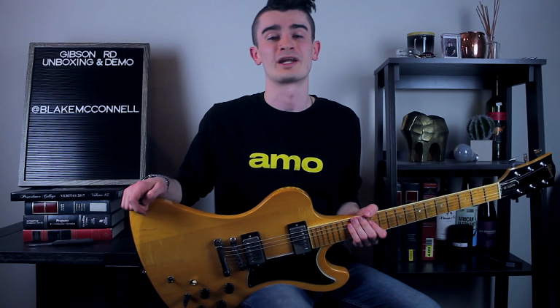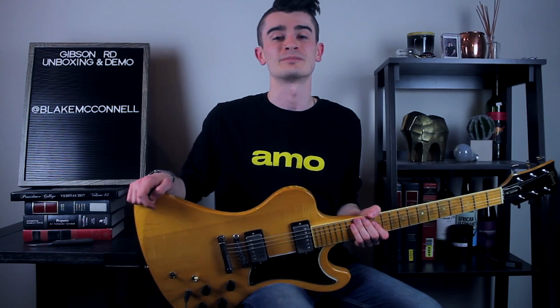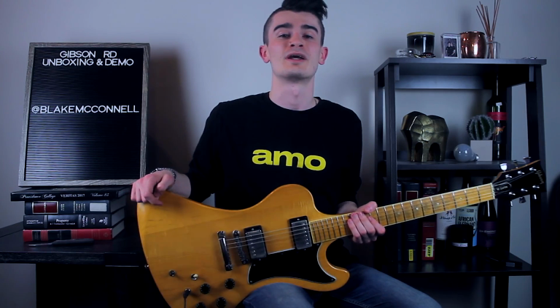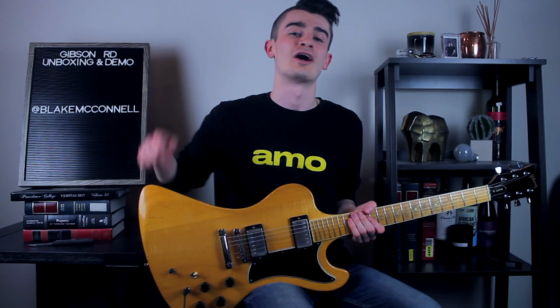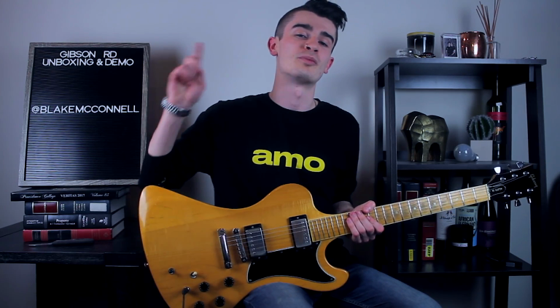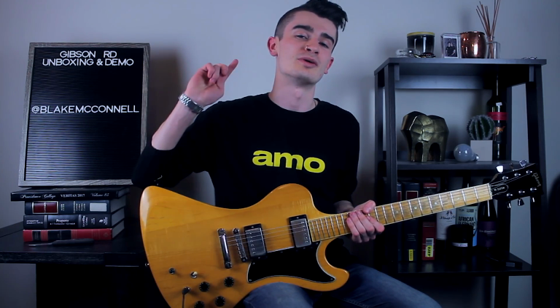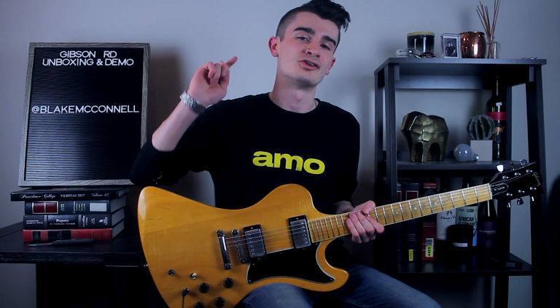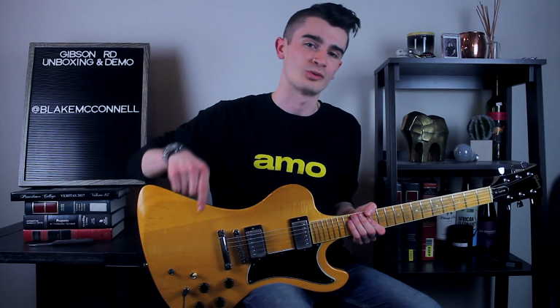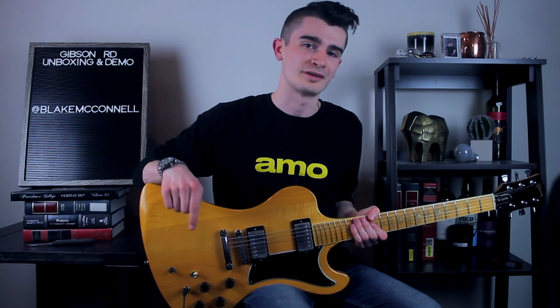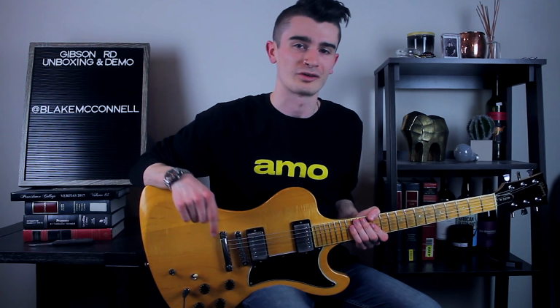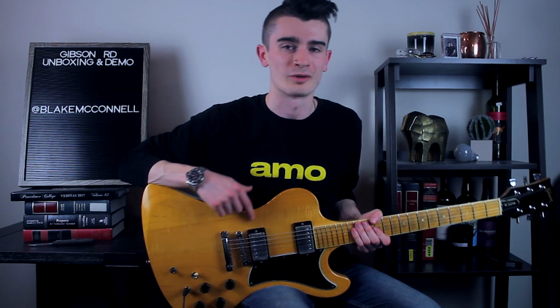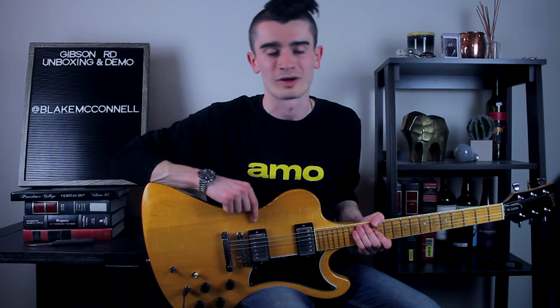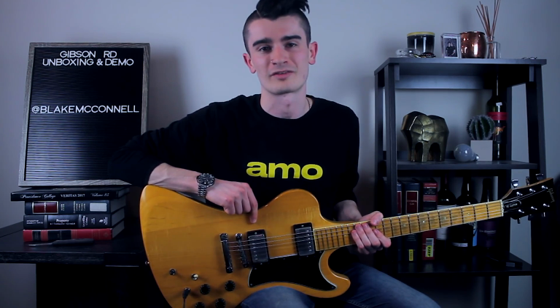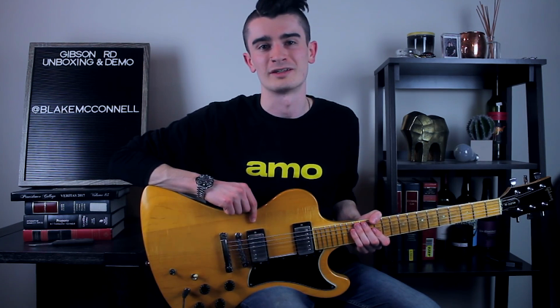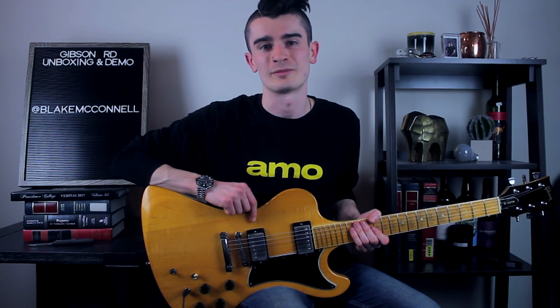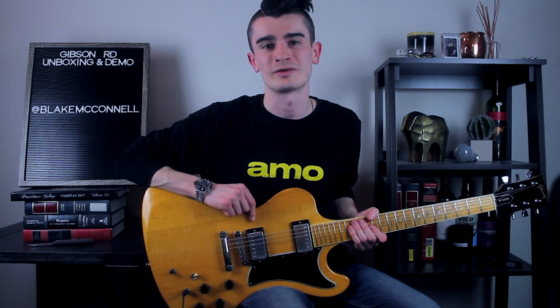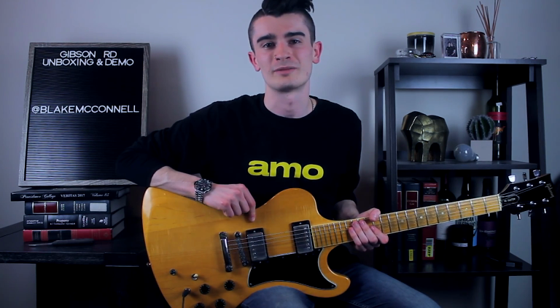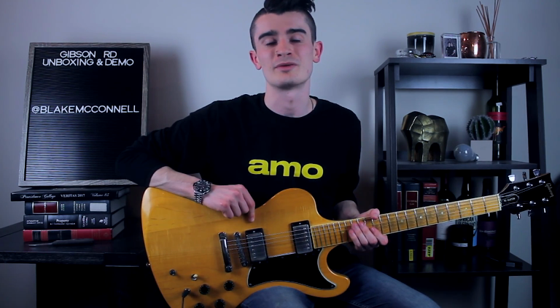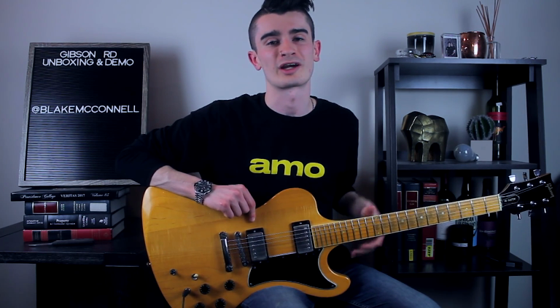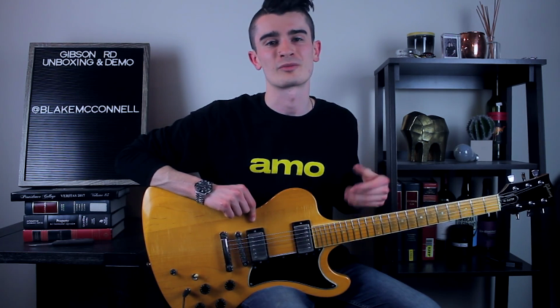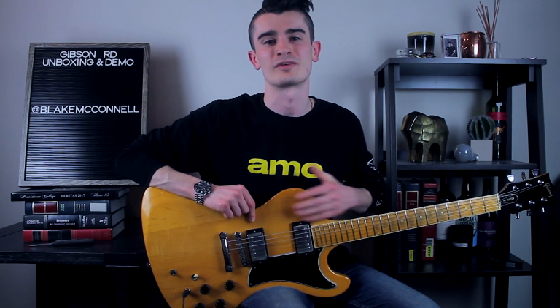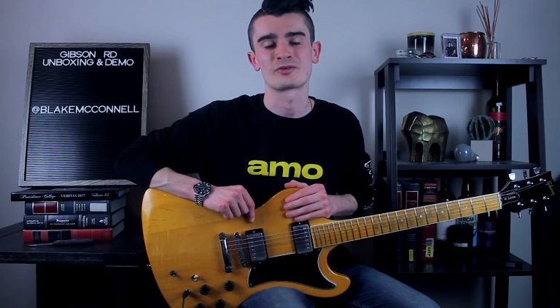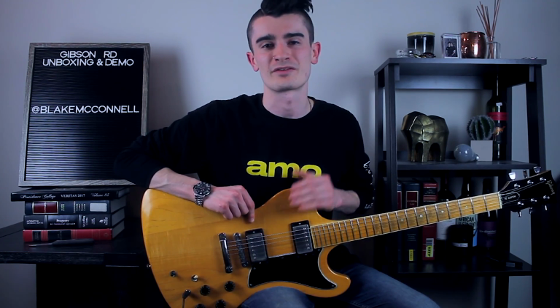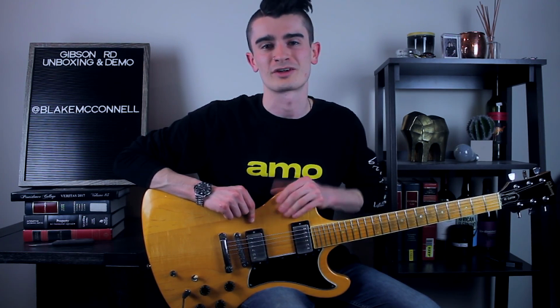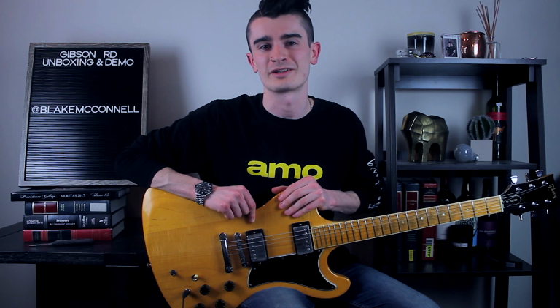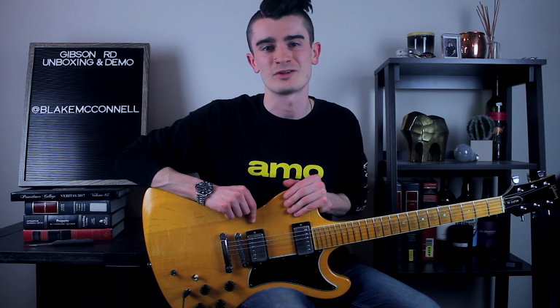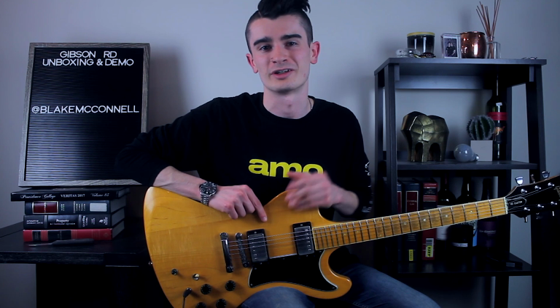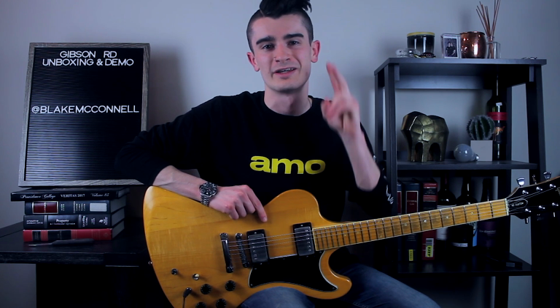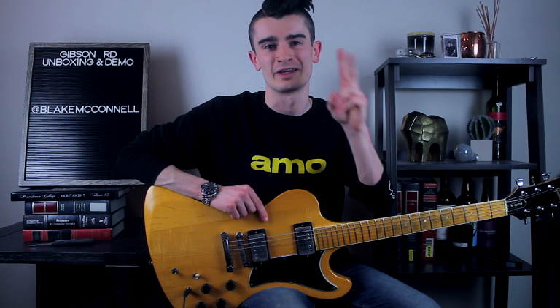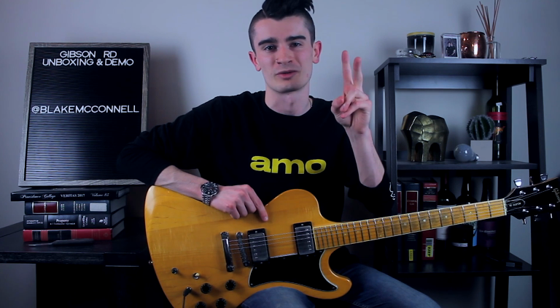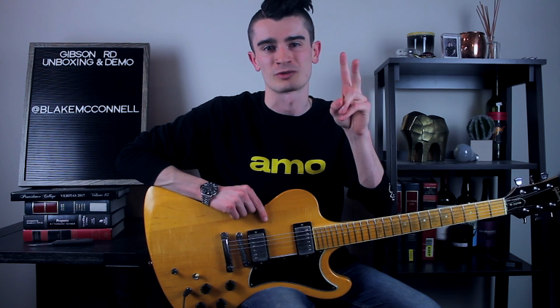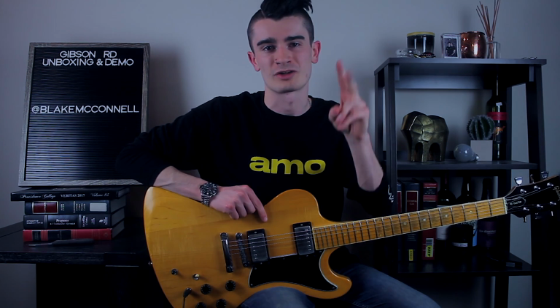Anyway, I hope you enjoyed the little unboxing and demo, and maybe check out some more videos on this guitar in the future. Thank you so much for watching.